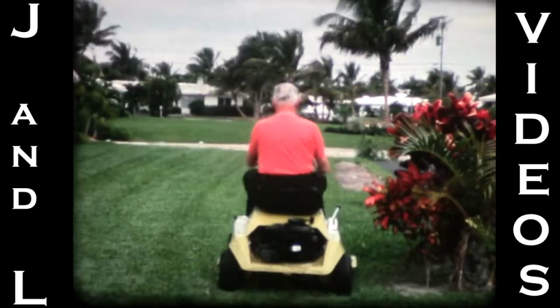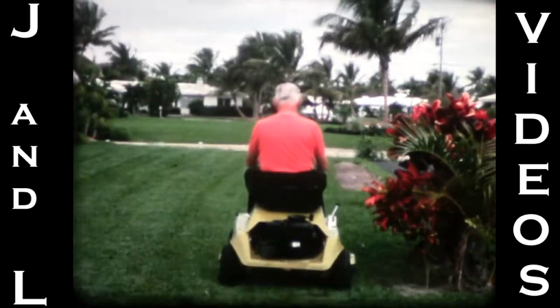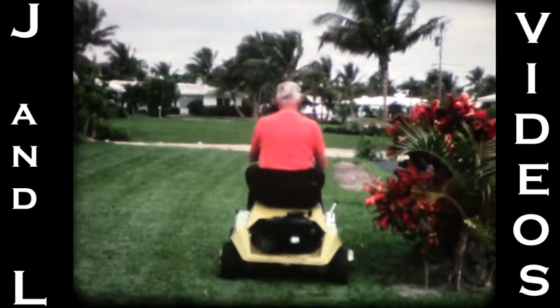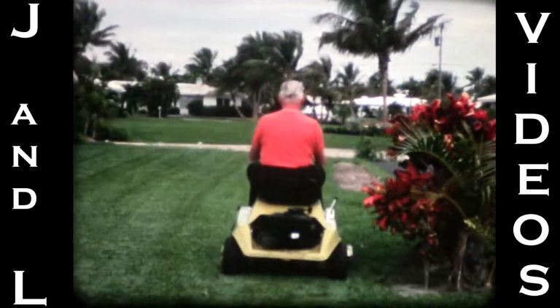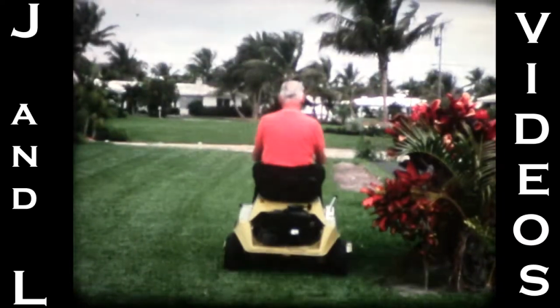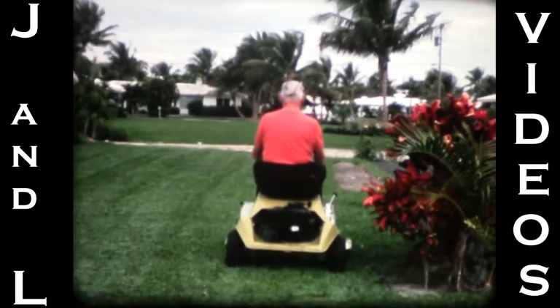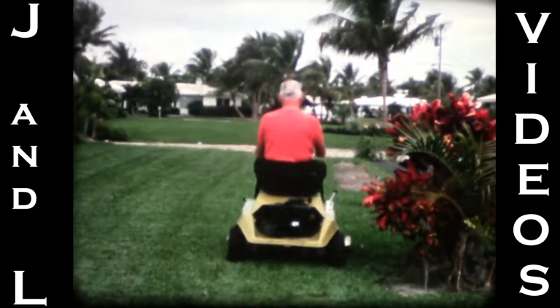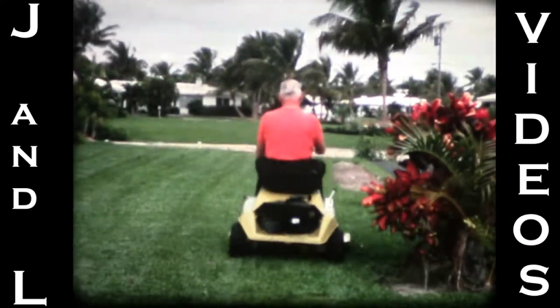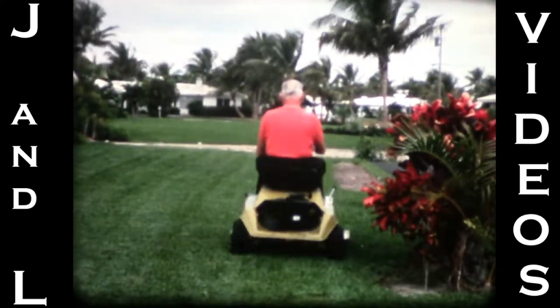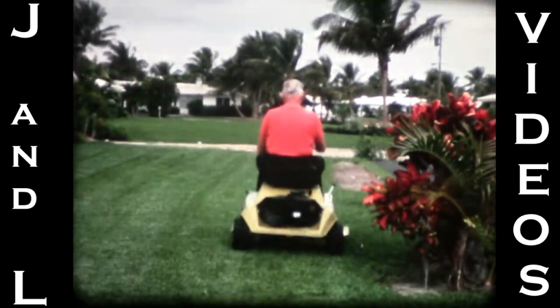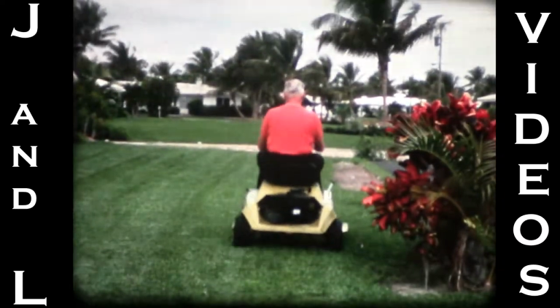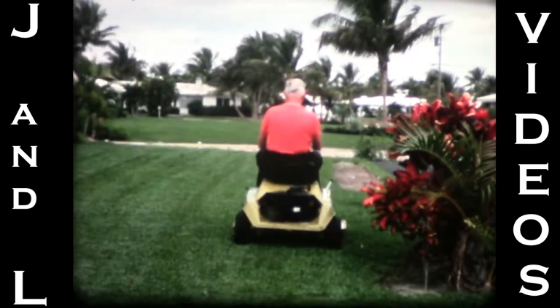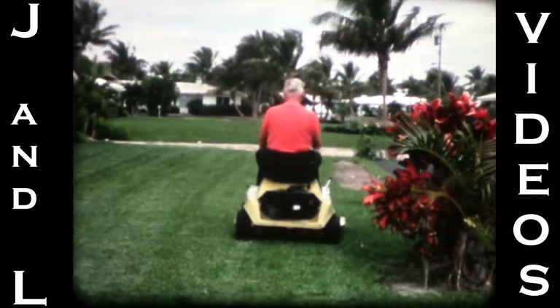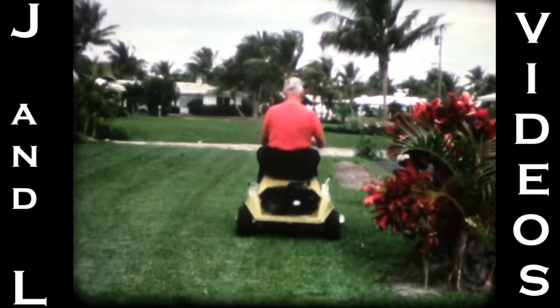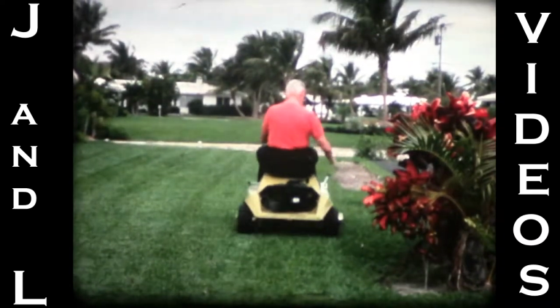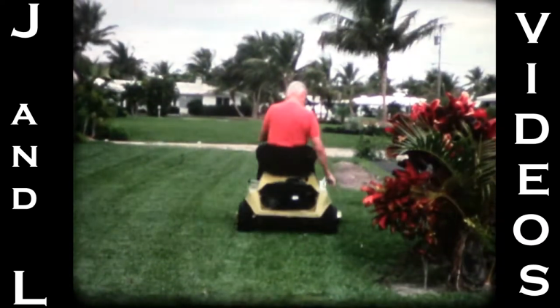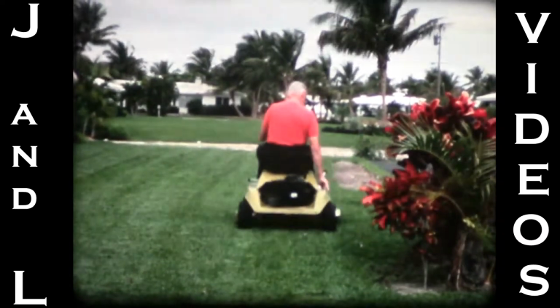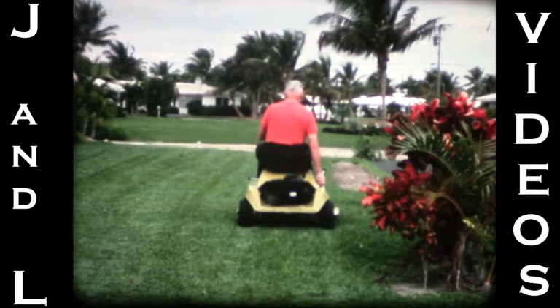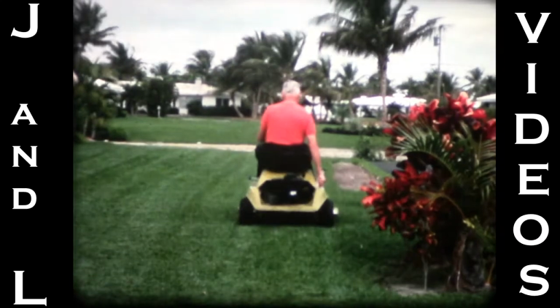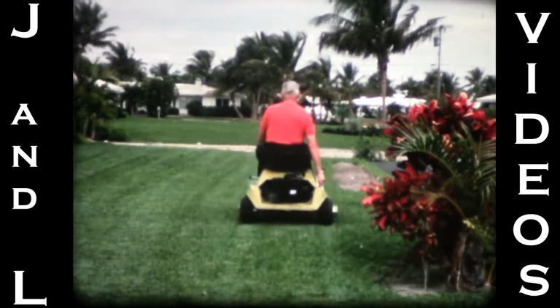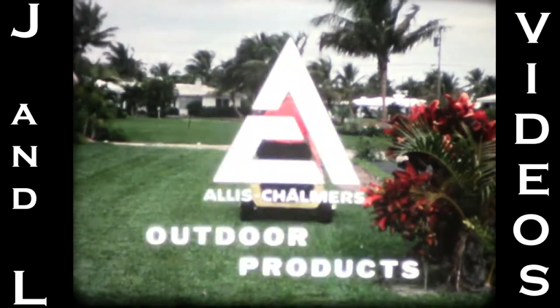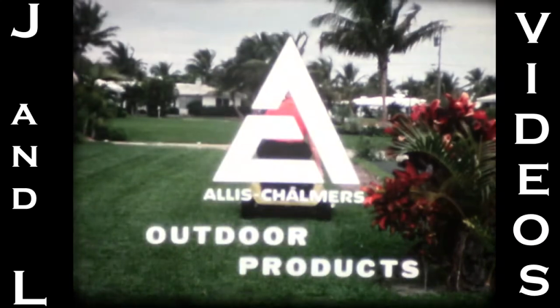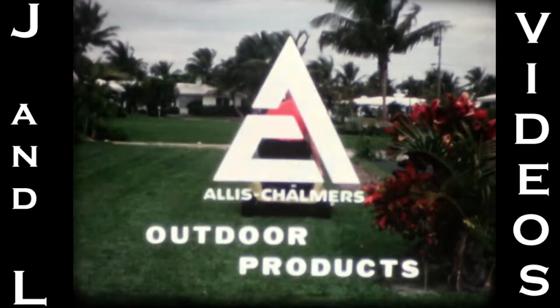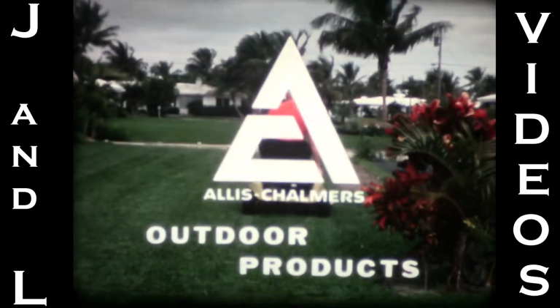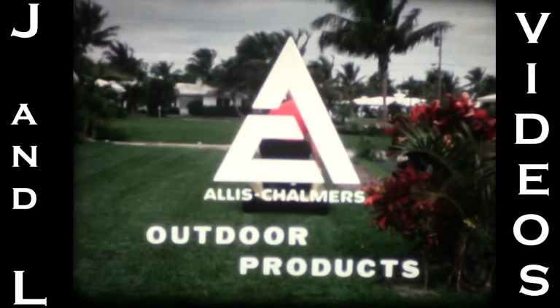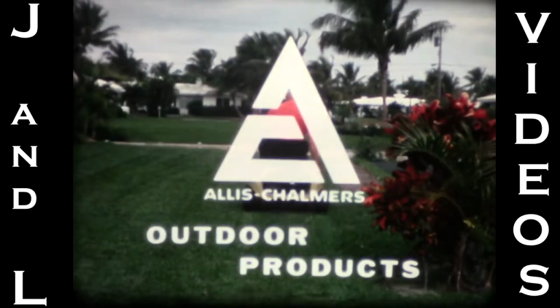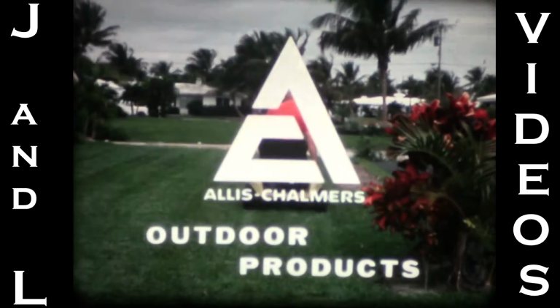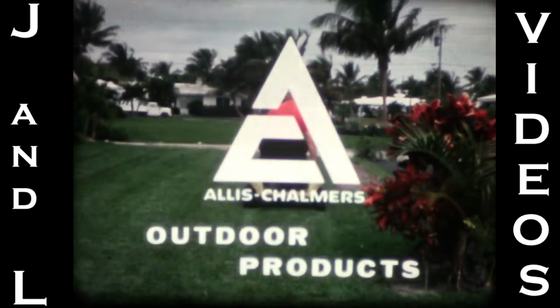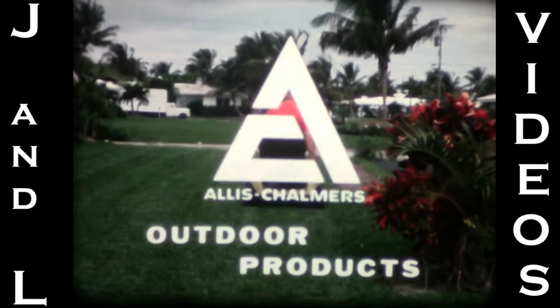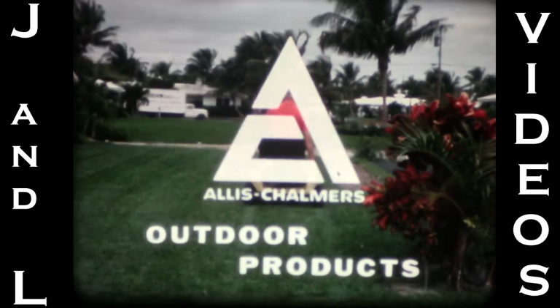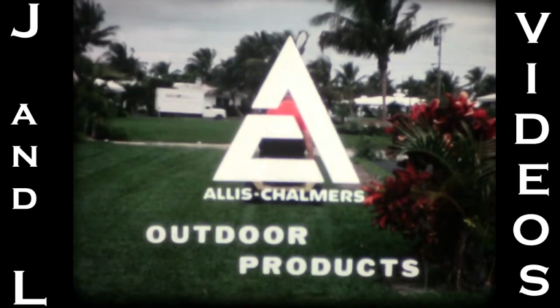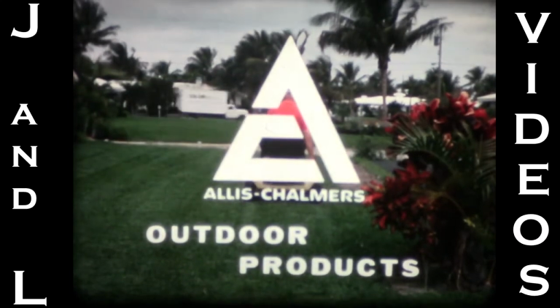Test drive a Scamper riding mower soon at your Allis-Chalmers Outdoor Products dealer.